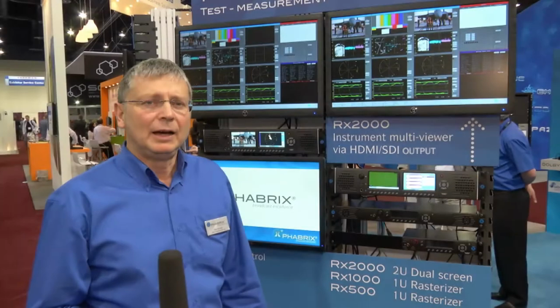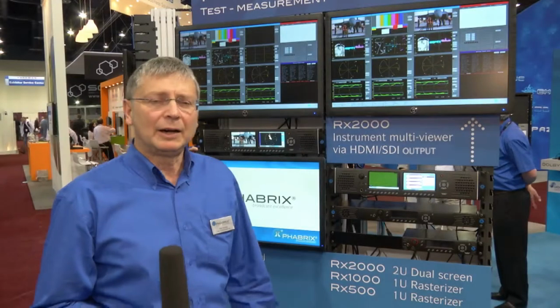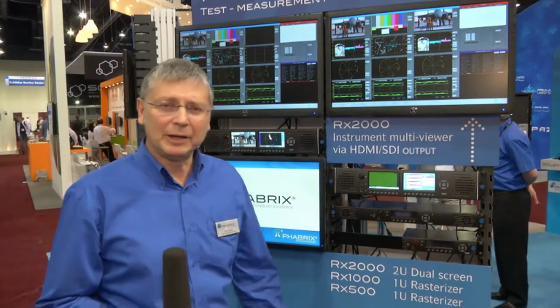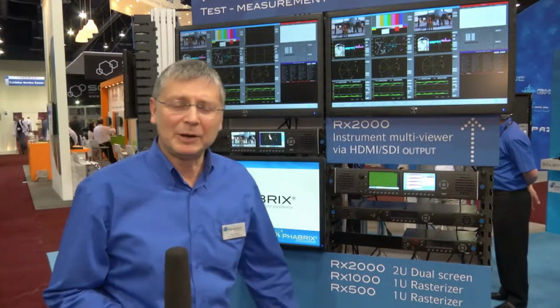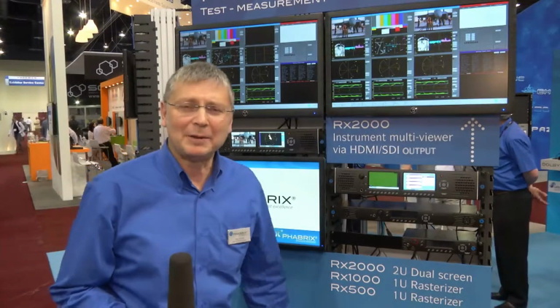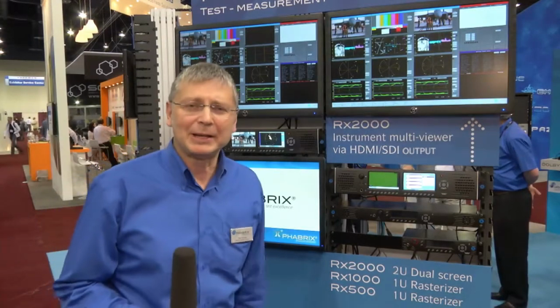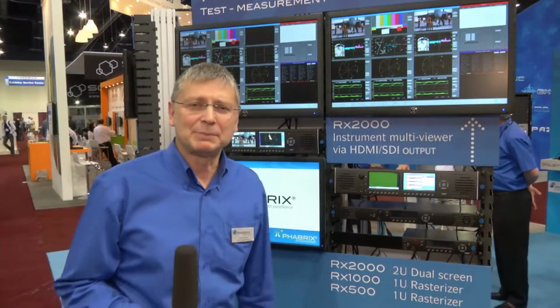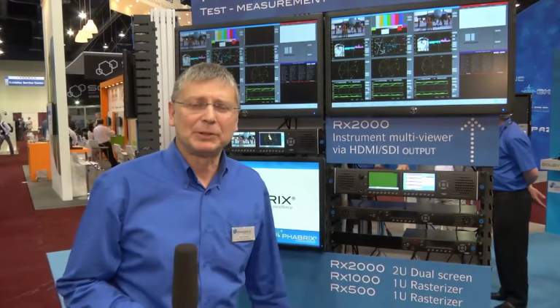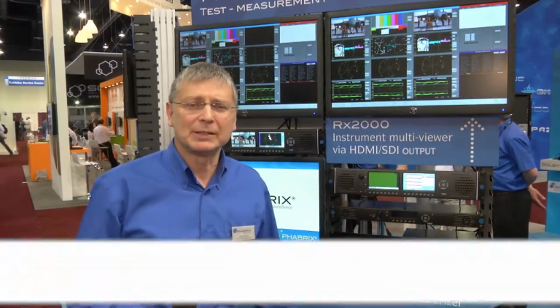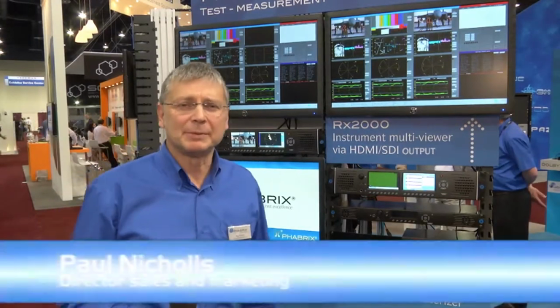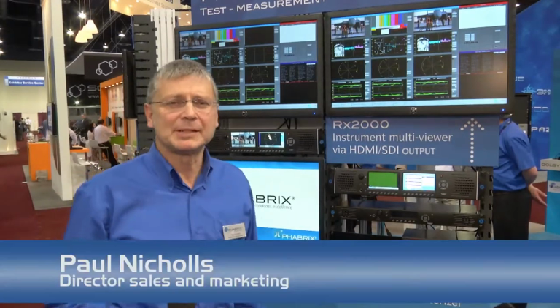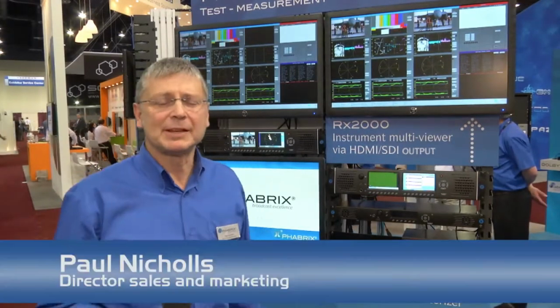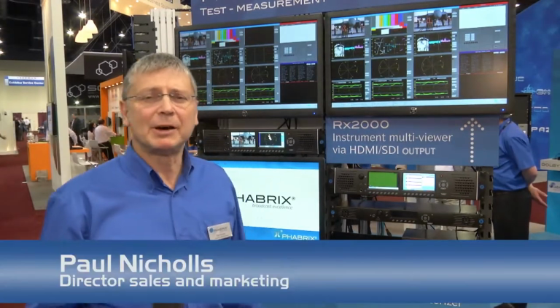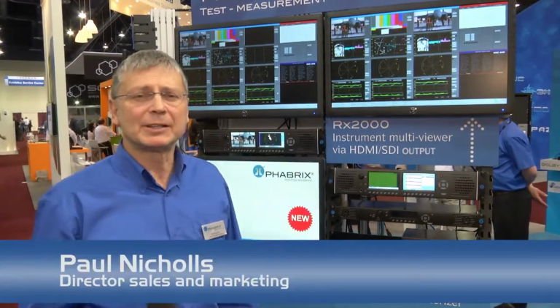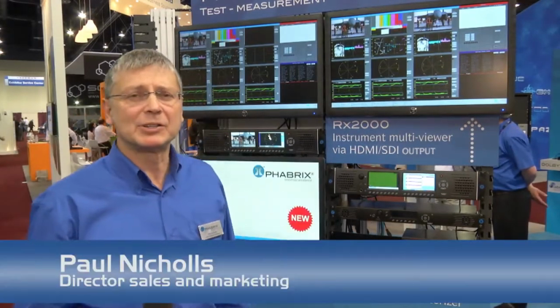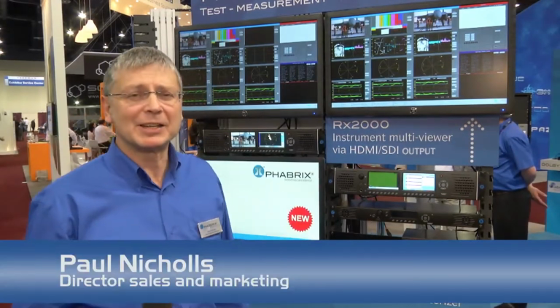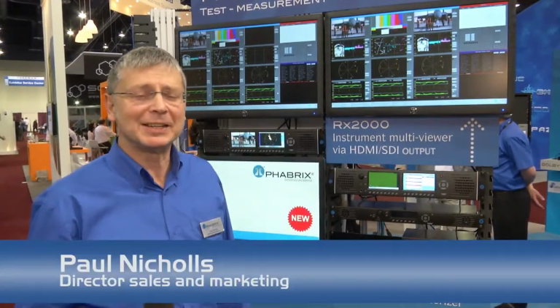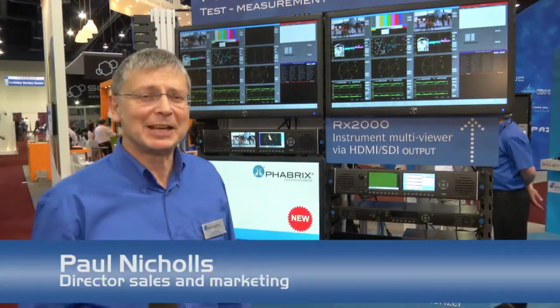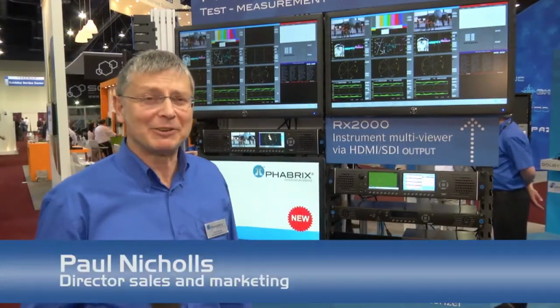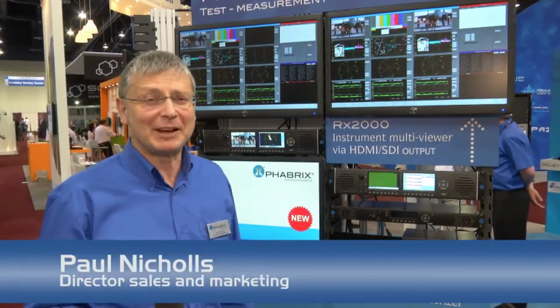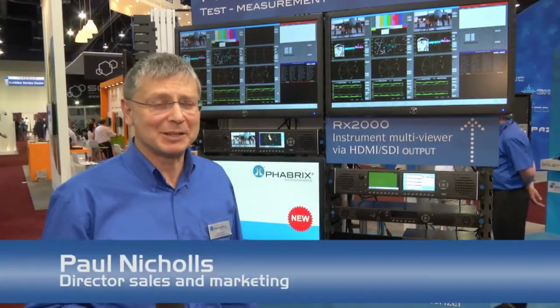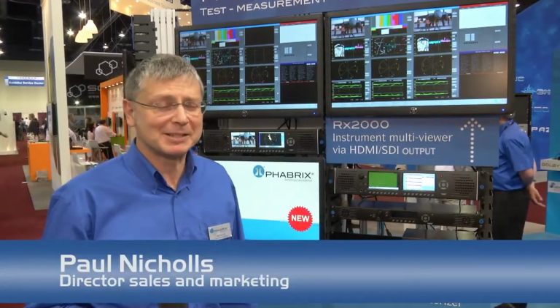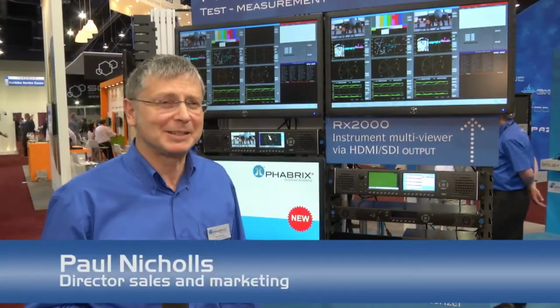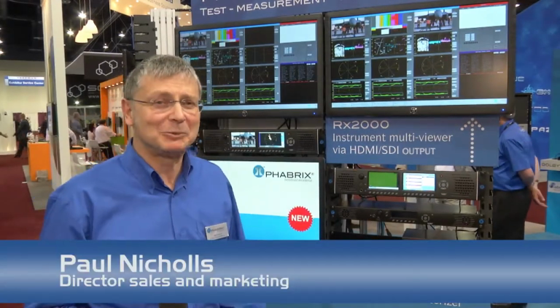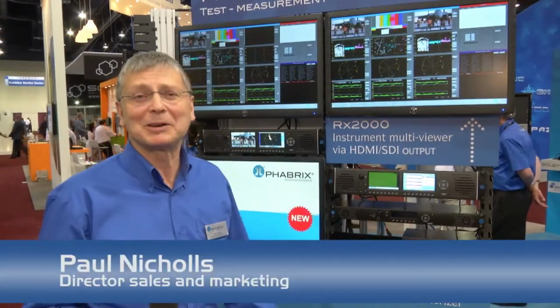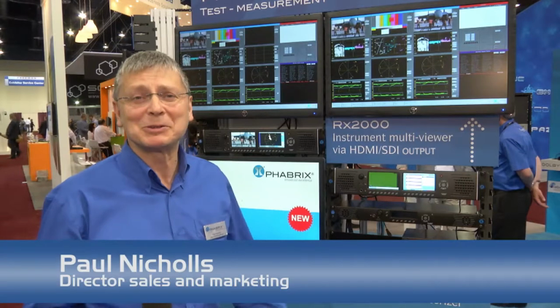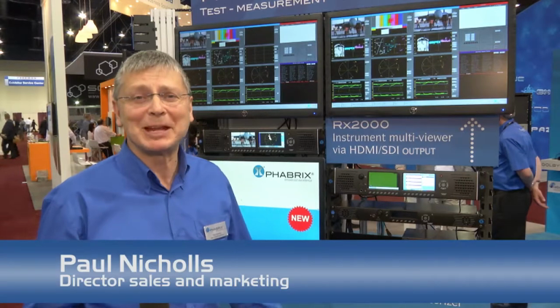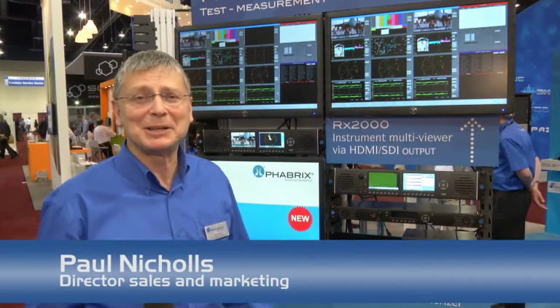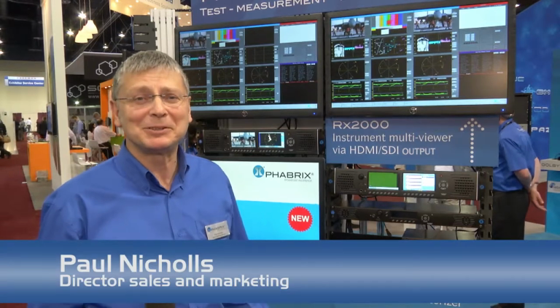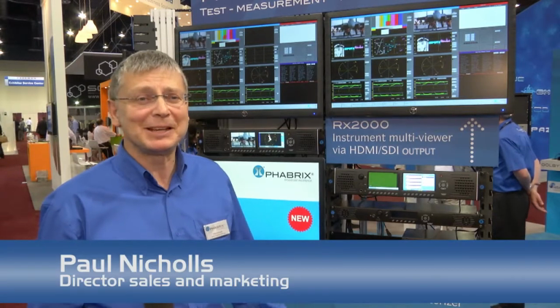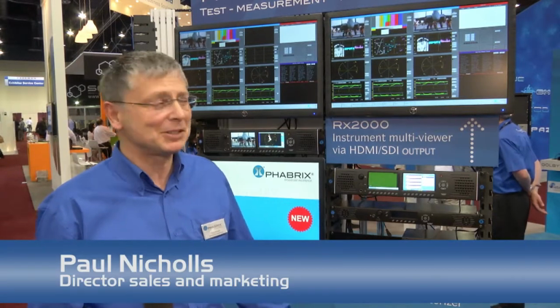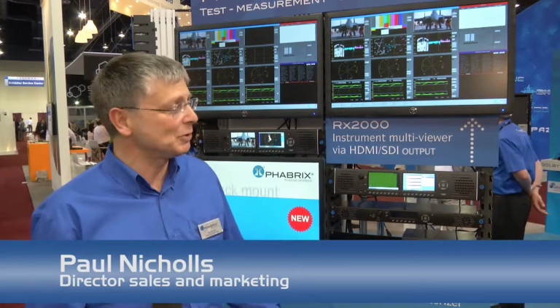Hello, my name is Paul Nichols. I'm the Sales and Marketing Director here at Fabrics. Welcome to NAB 2012.